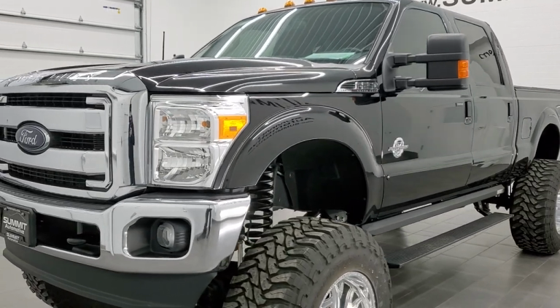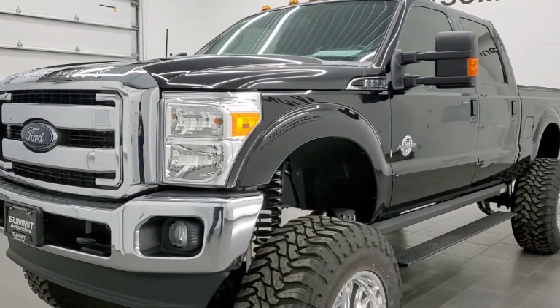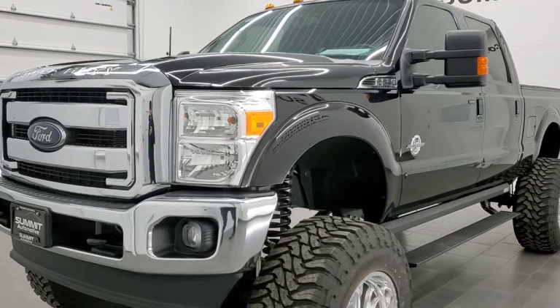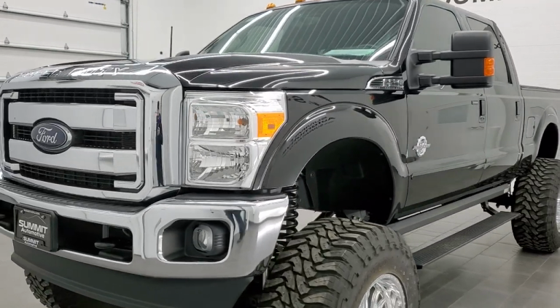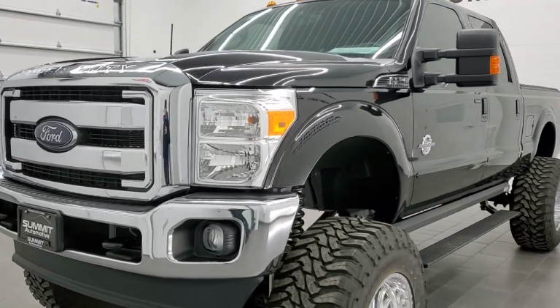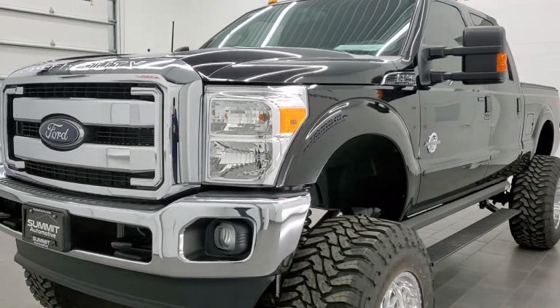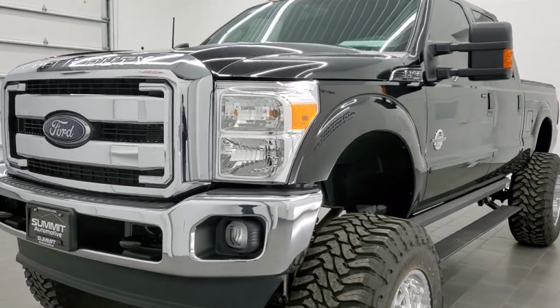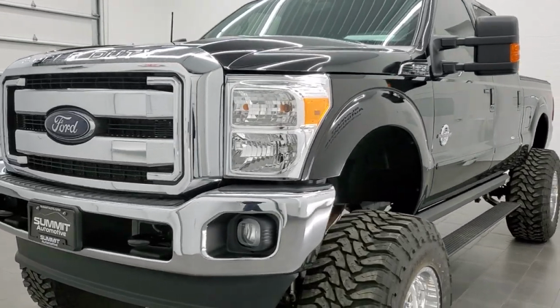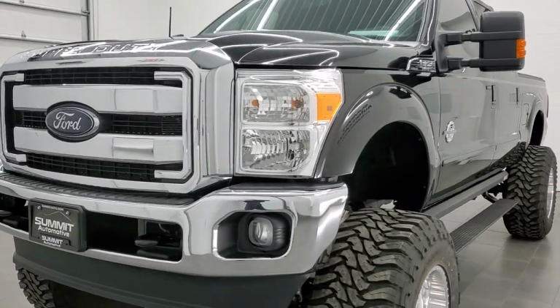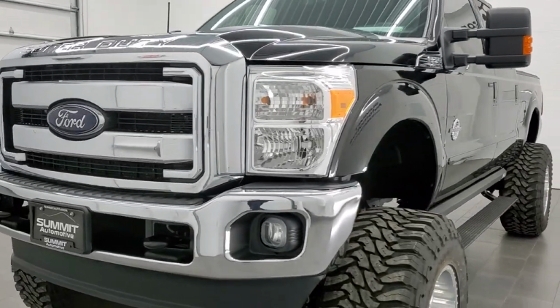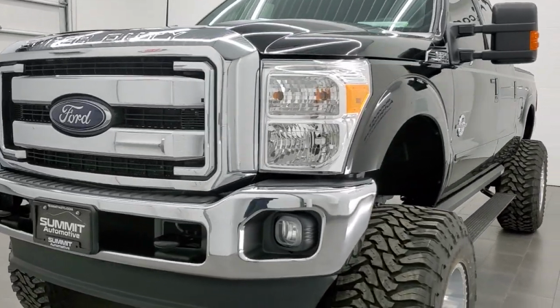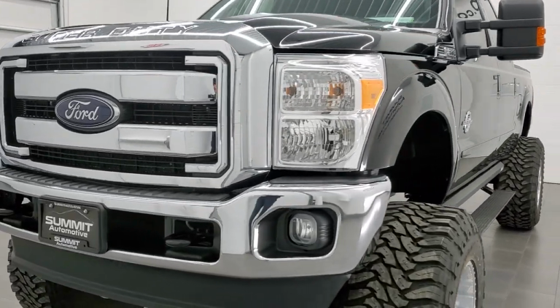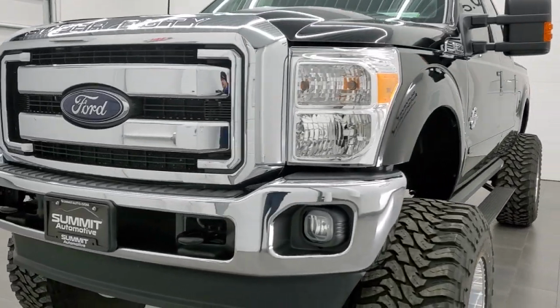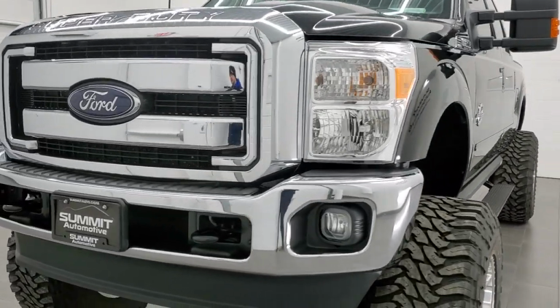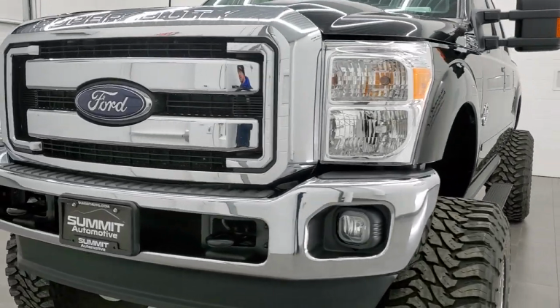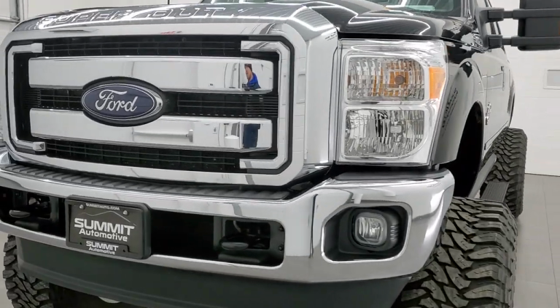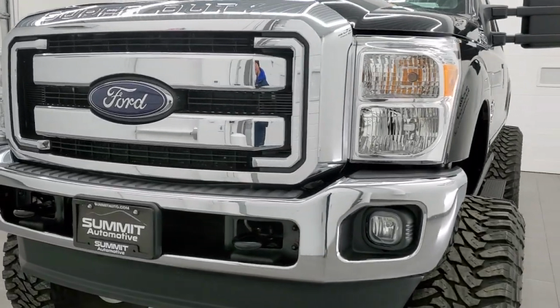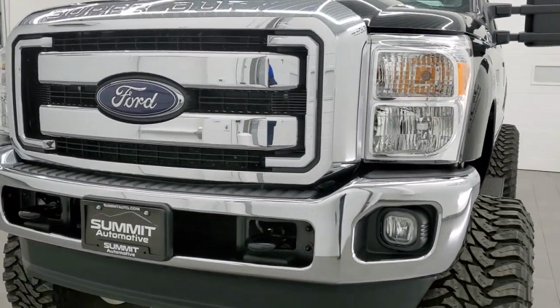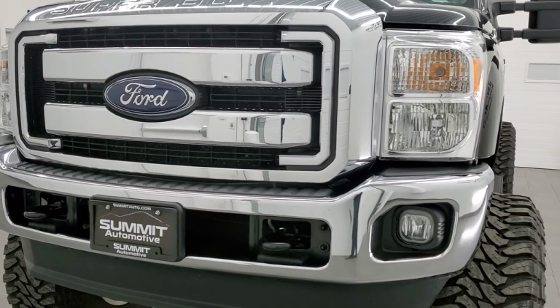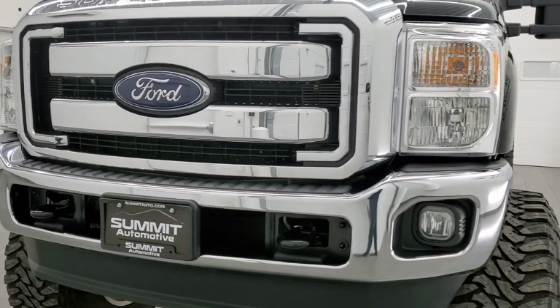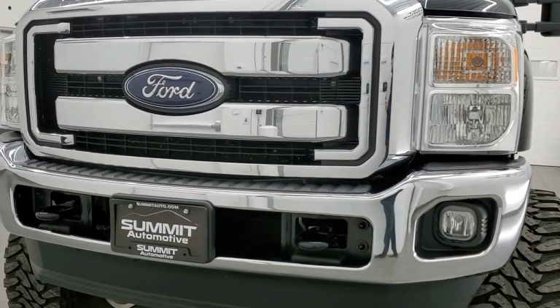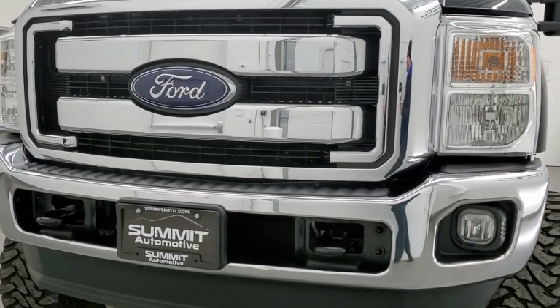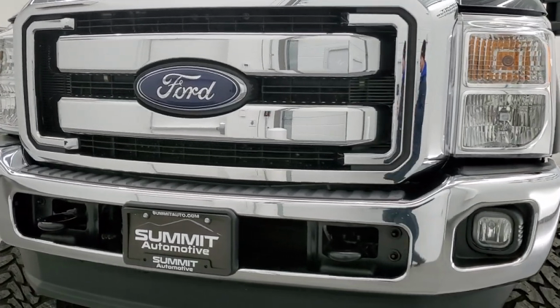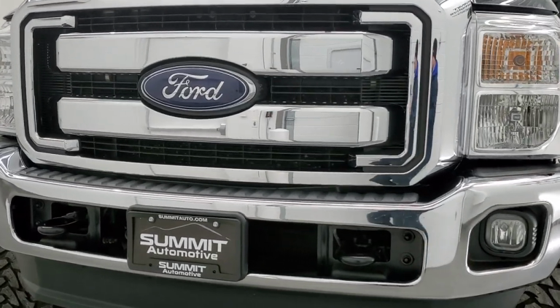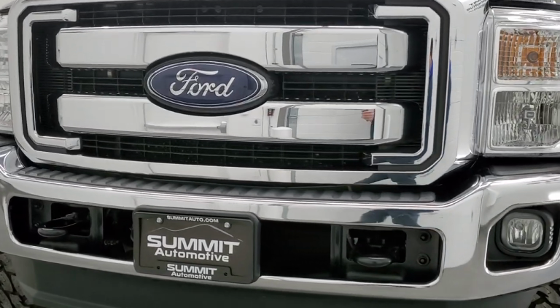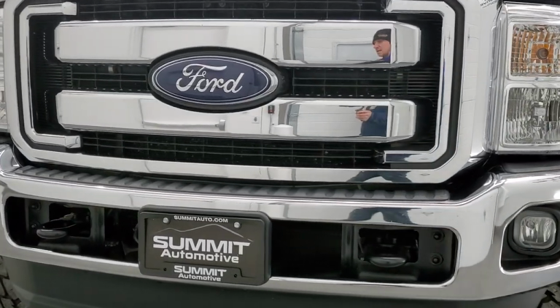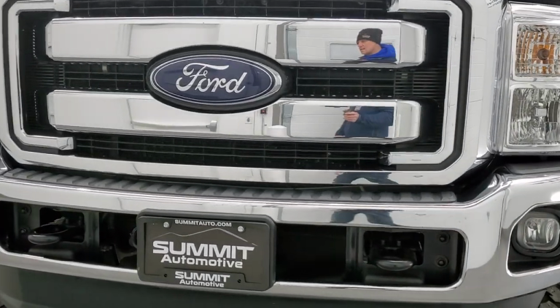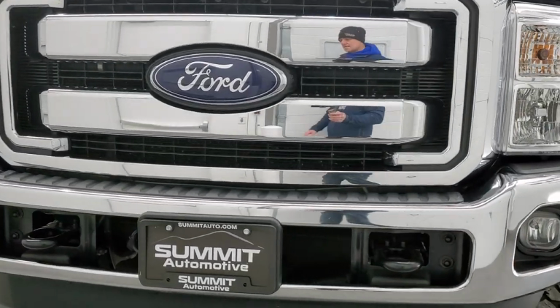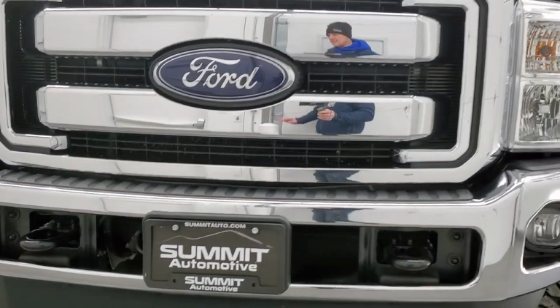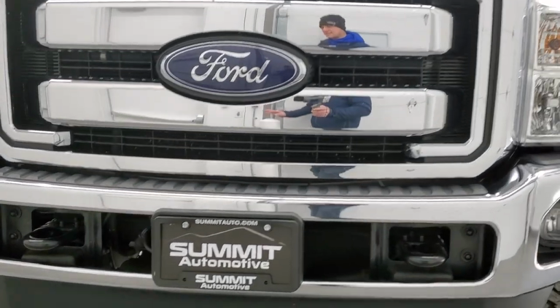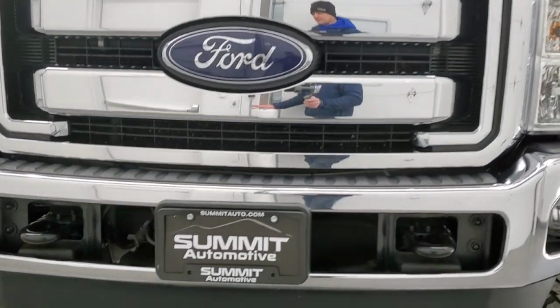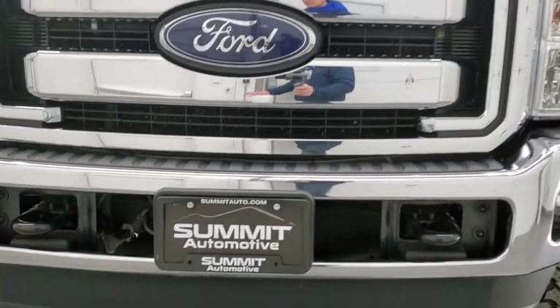We're going to go inside, underneath, start it up, and take a look under the hood in this video.